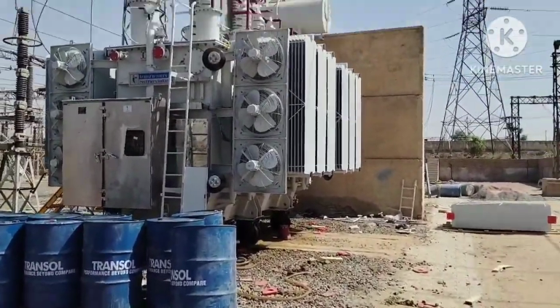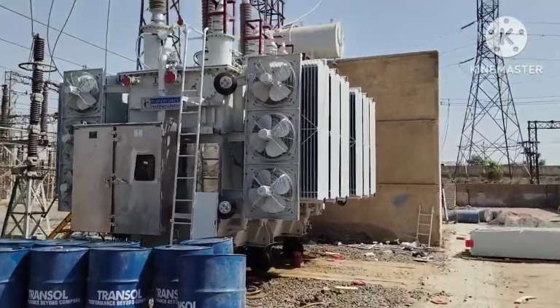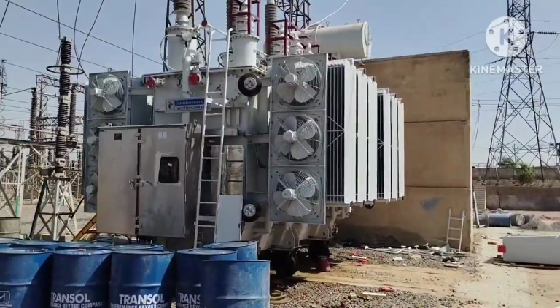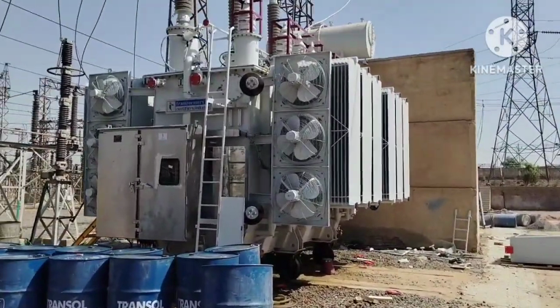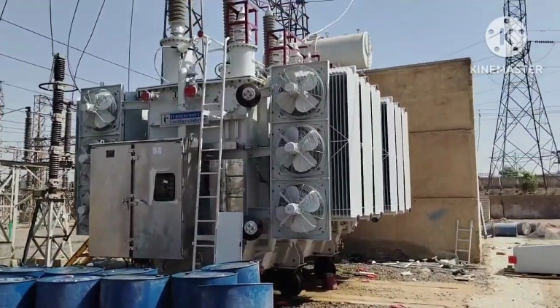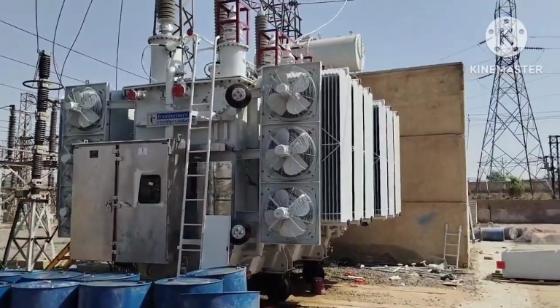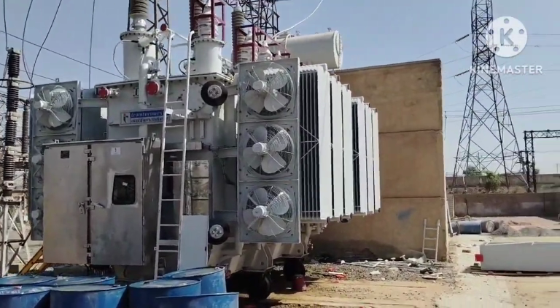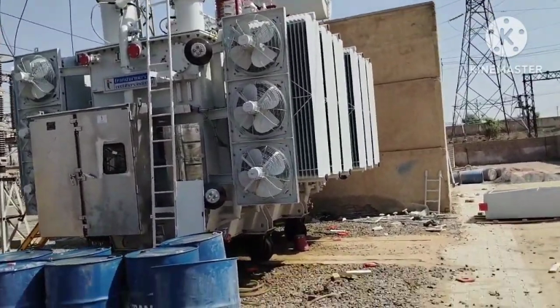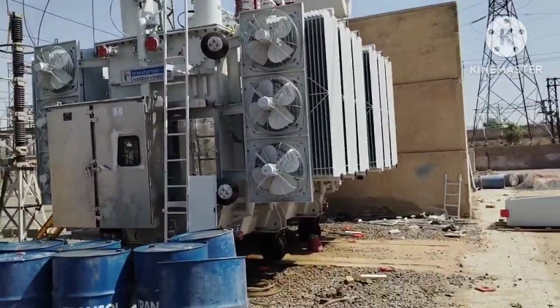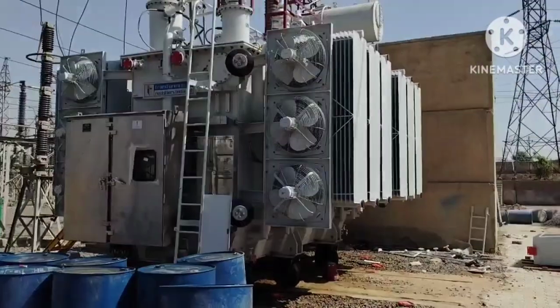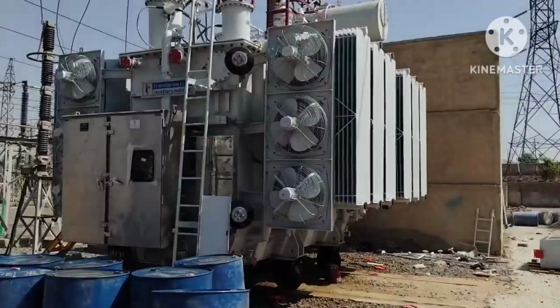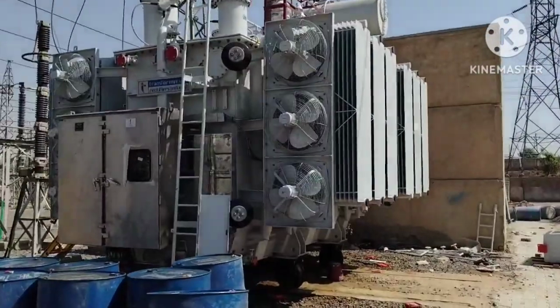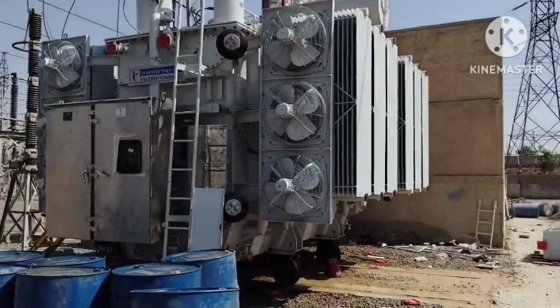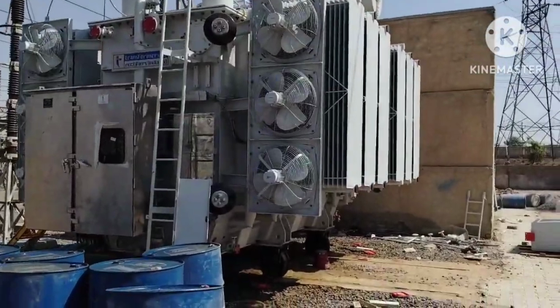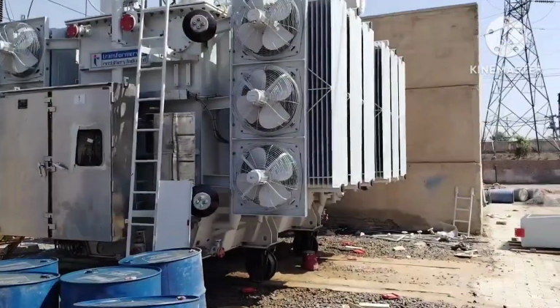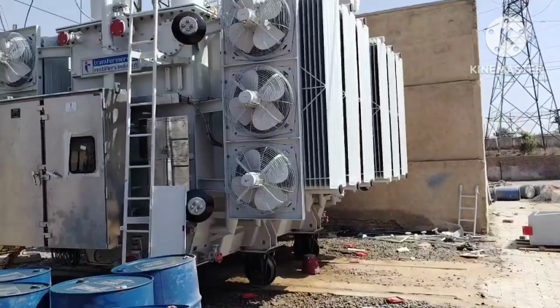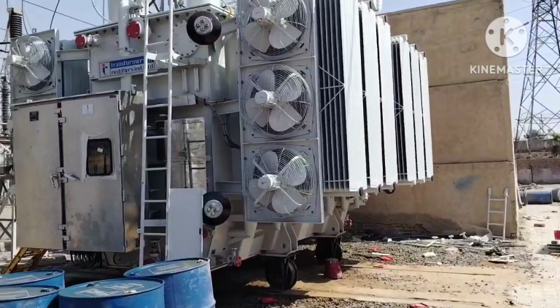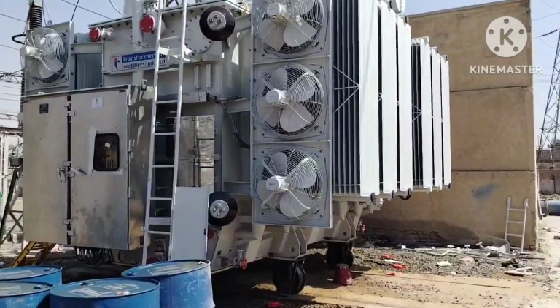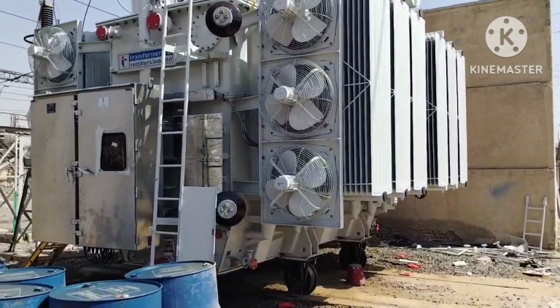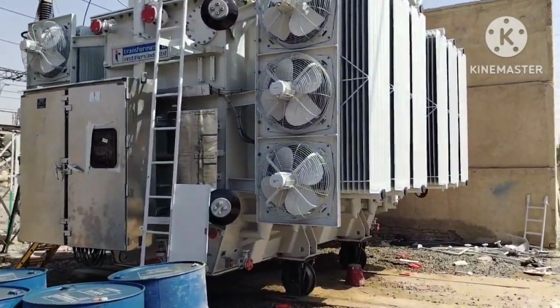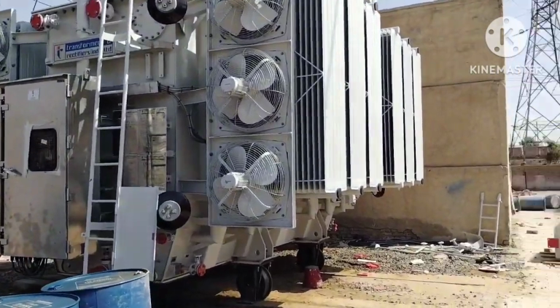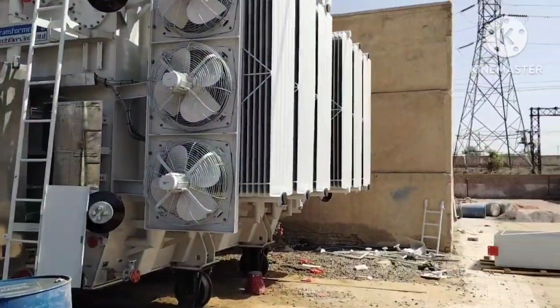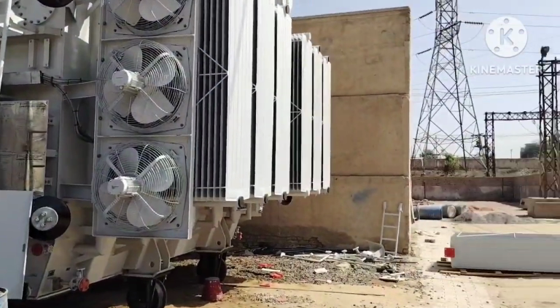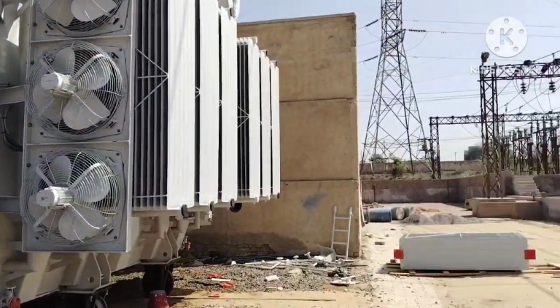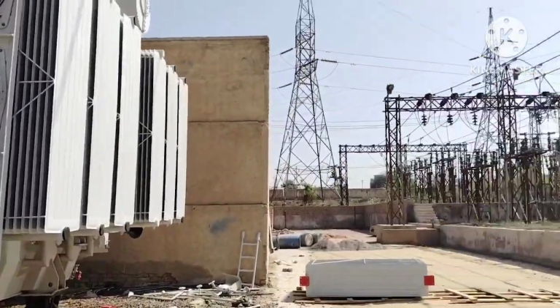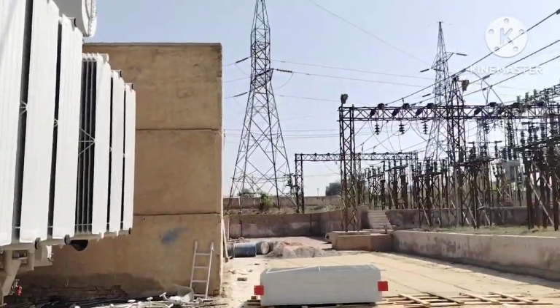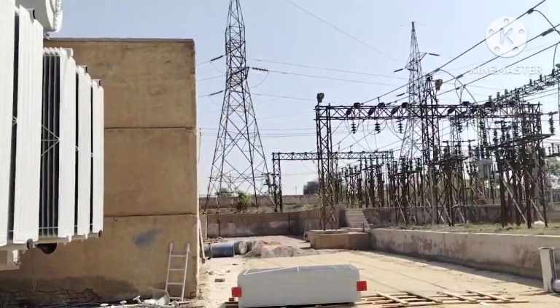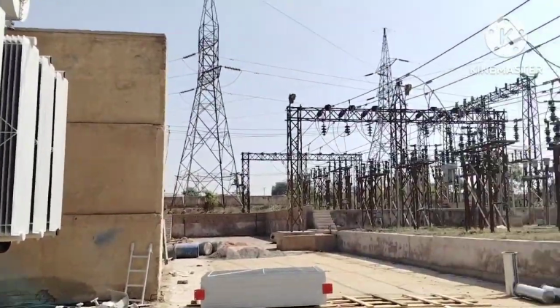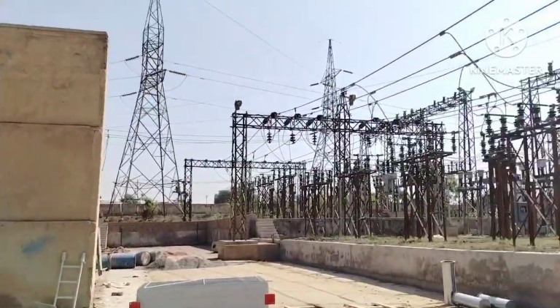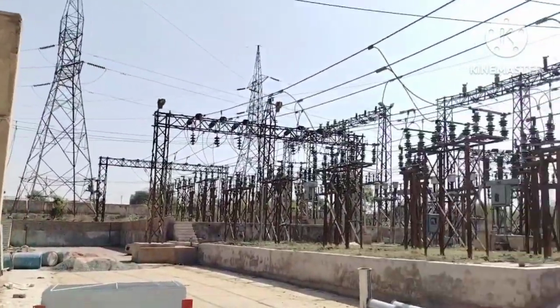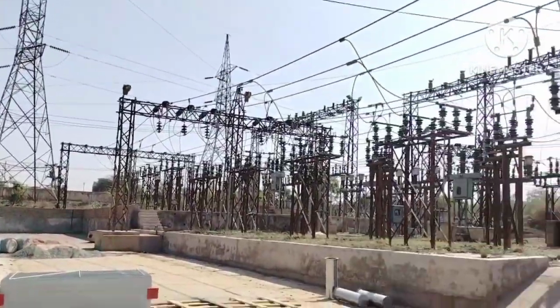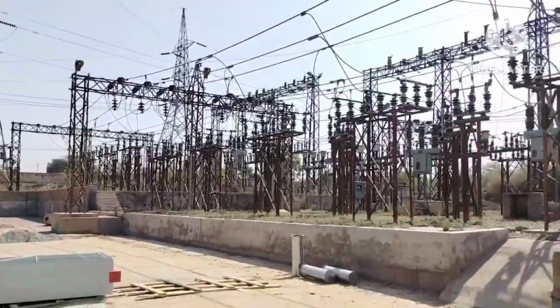They ensure your lights stay on, your factories keep running, and your devices stay charged.